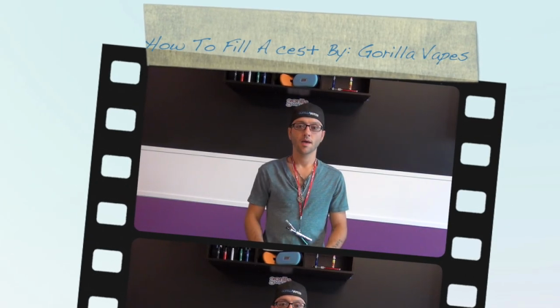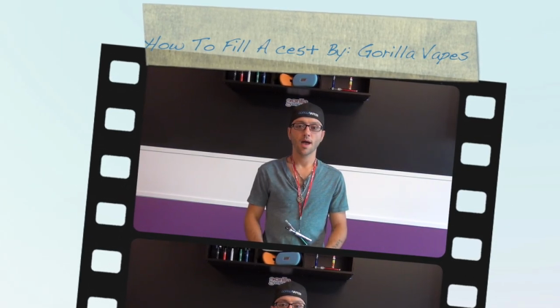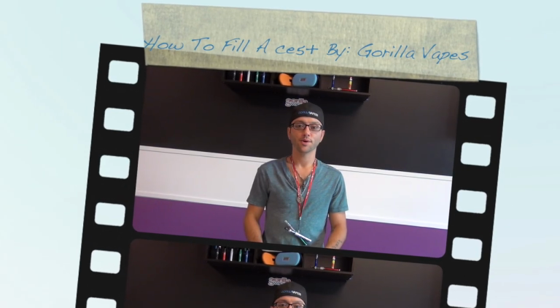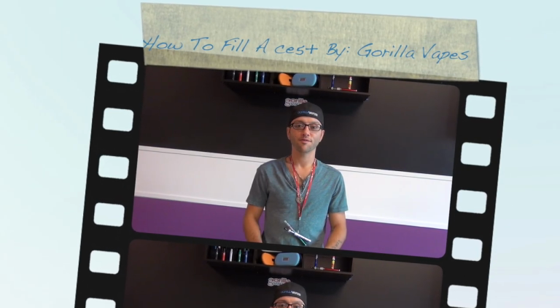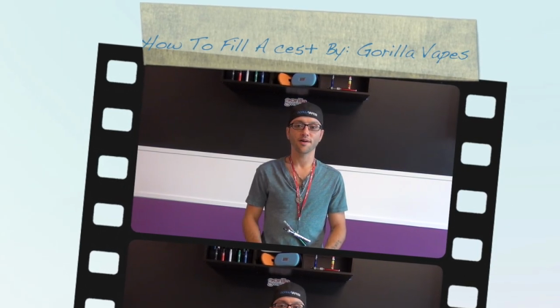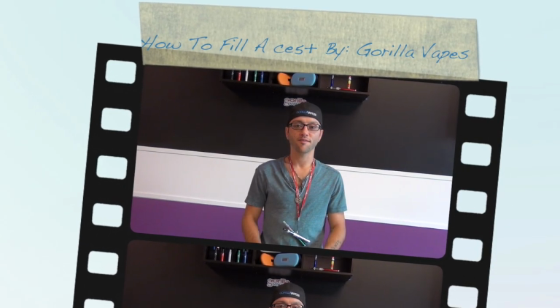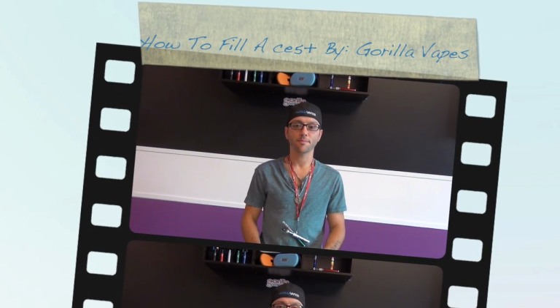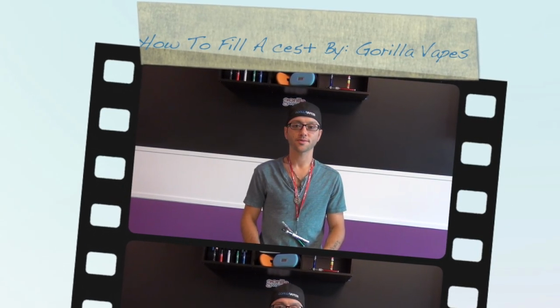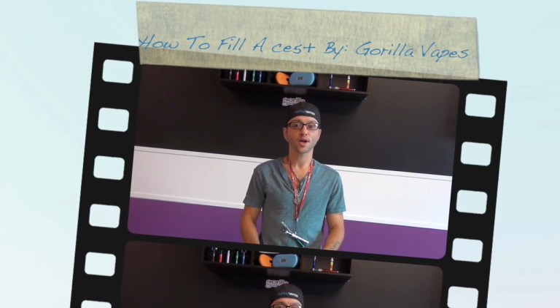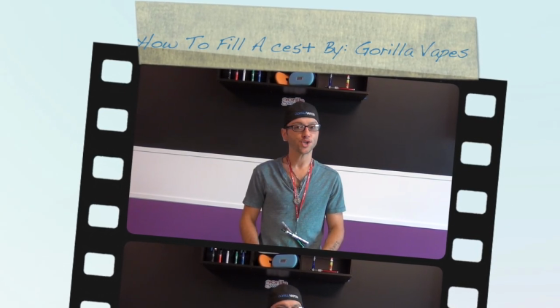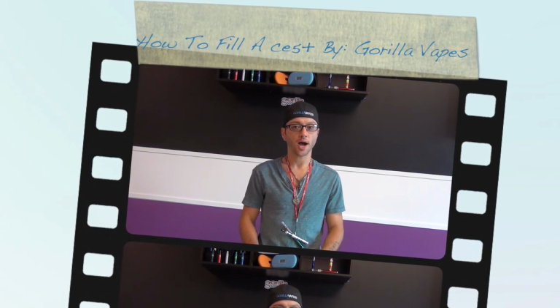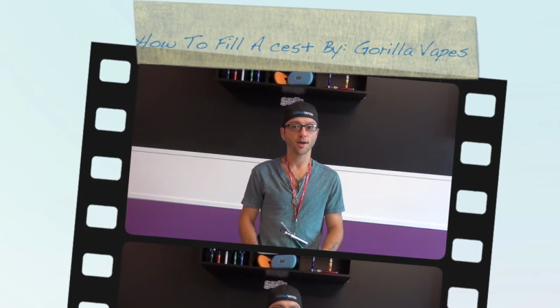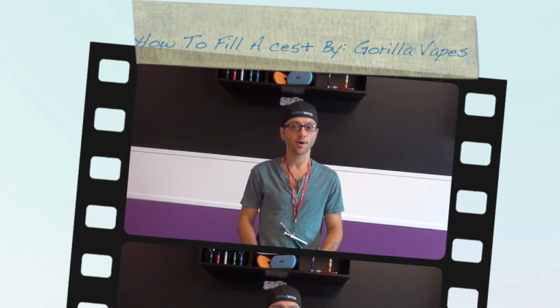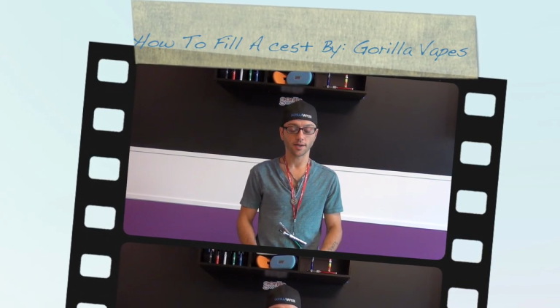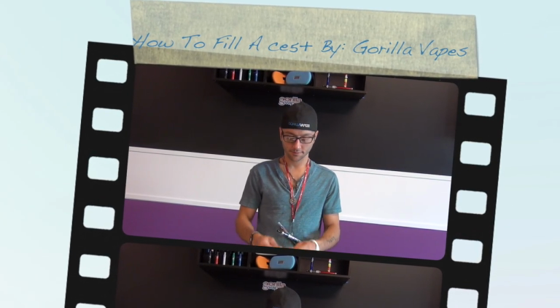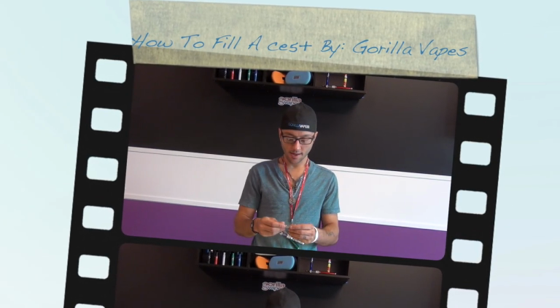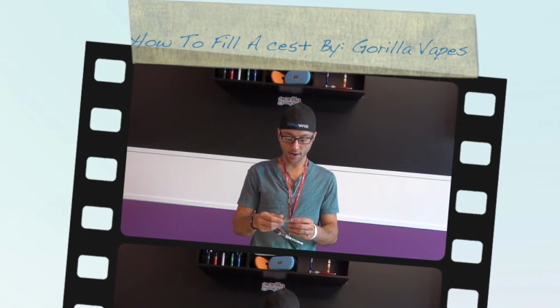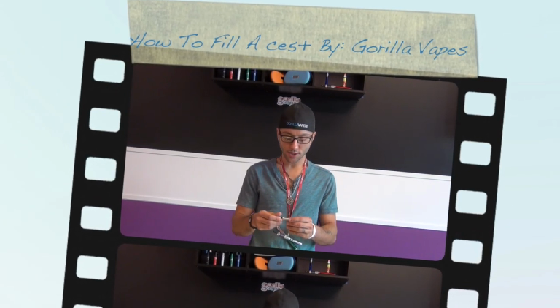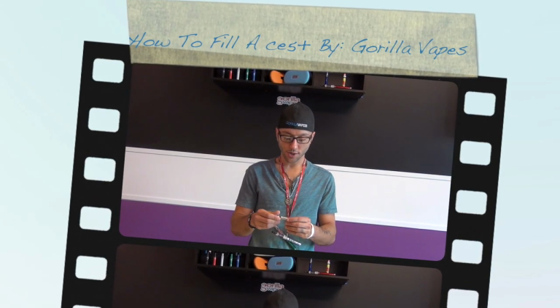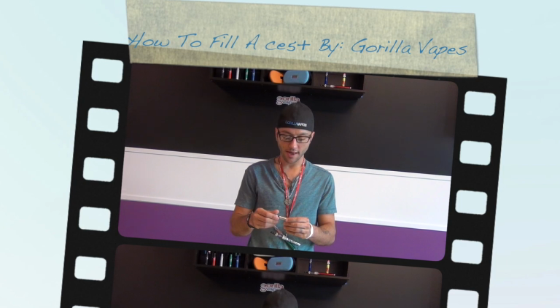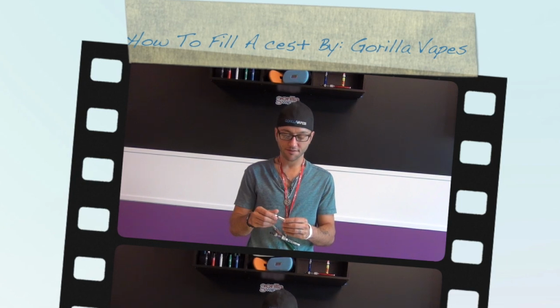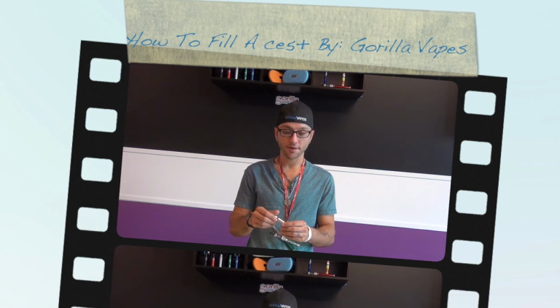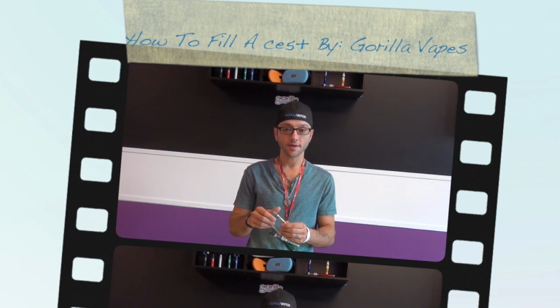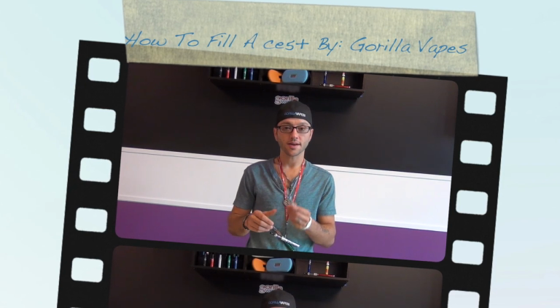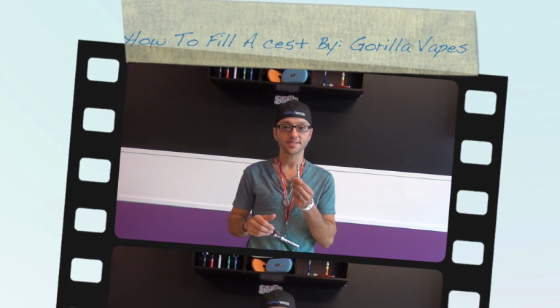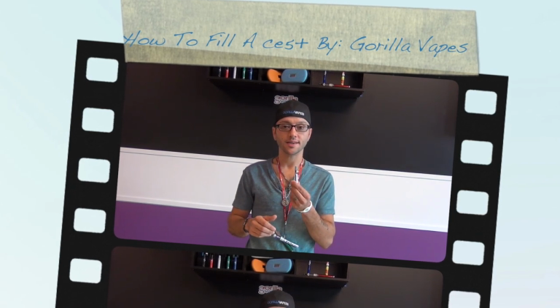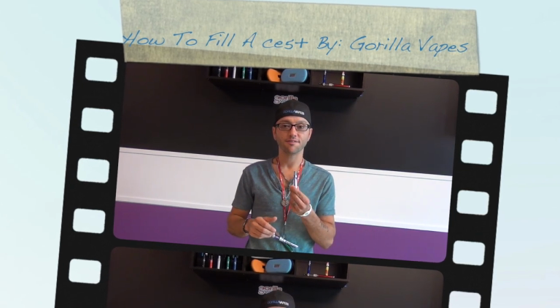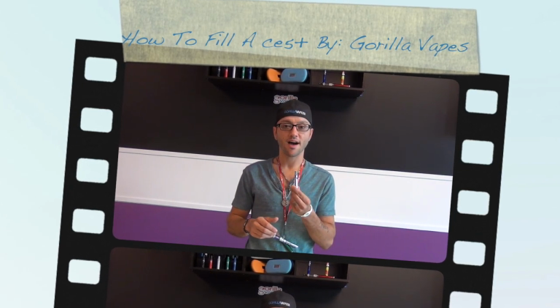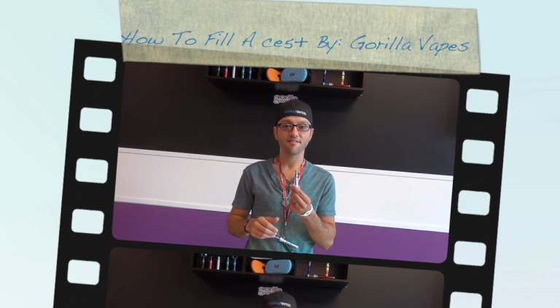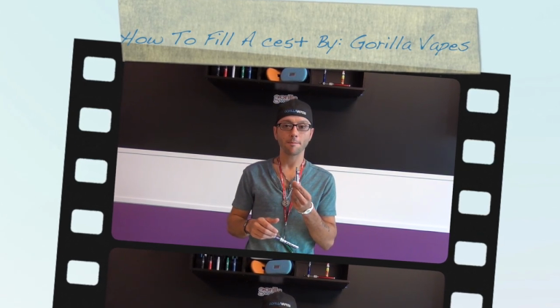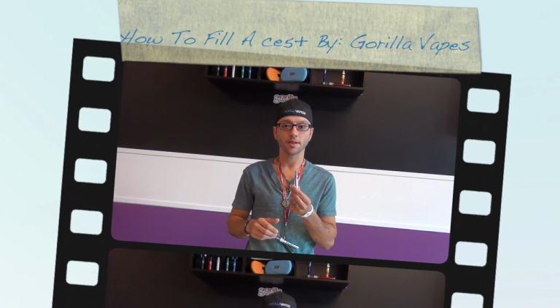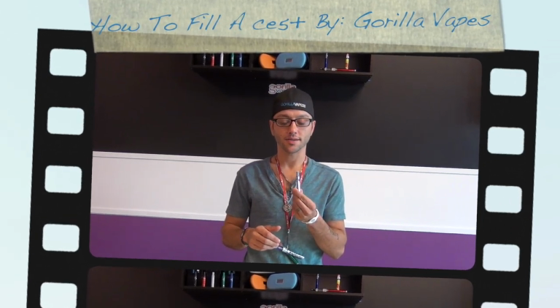How we doing fellow Vapers? Johnny Gorilla here to show you how to fill the CE5 Plus.